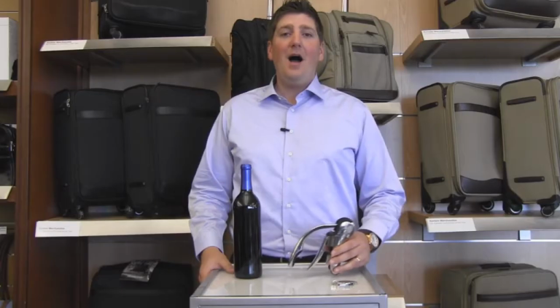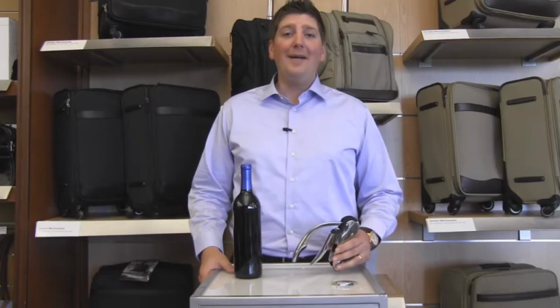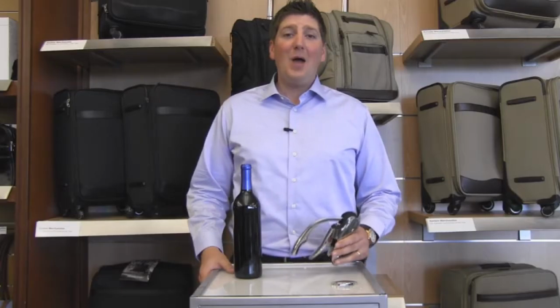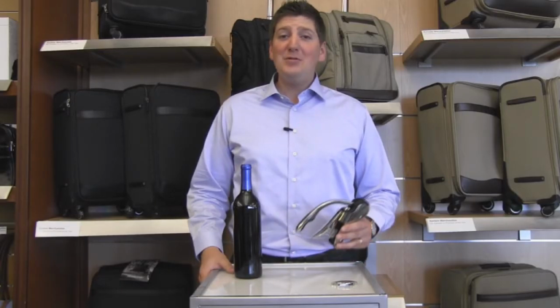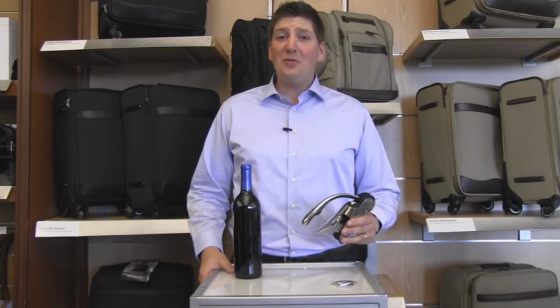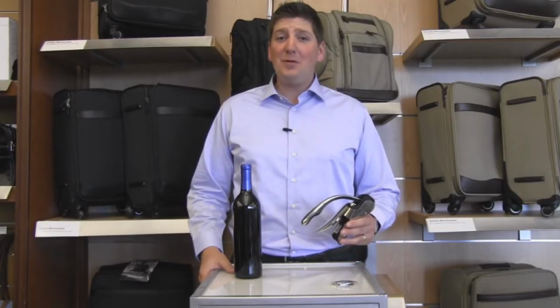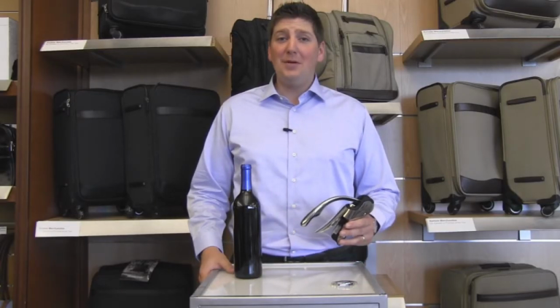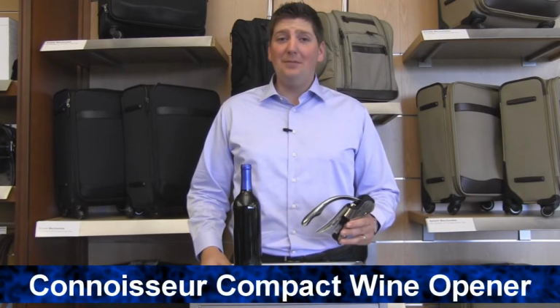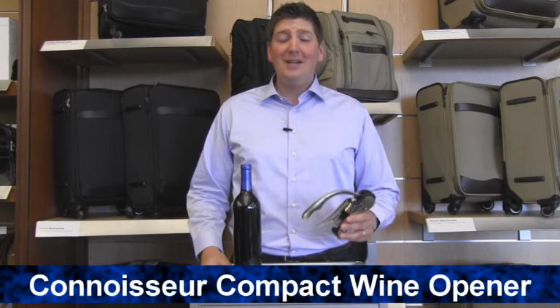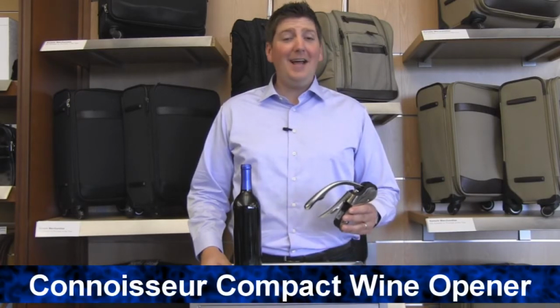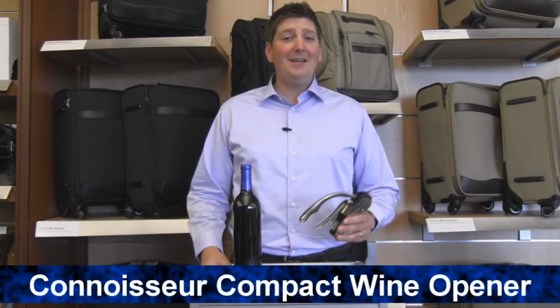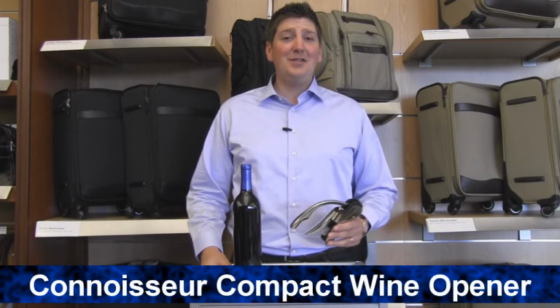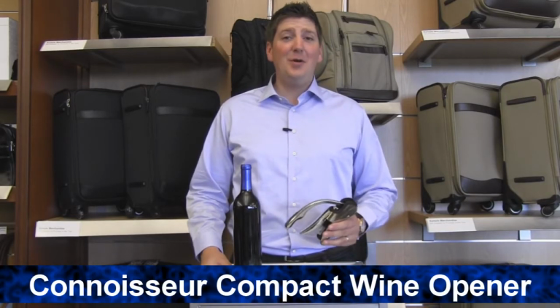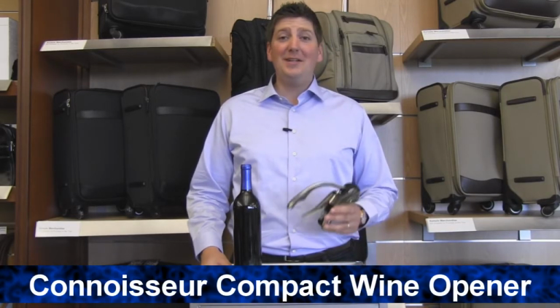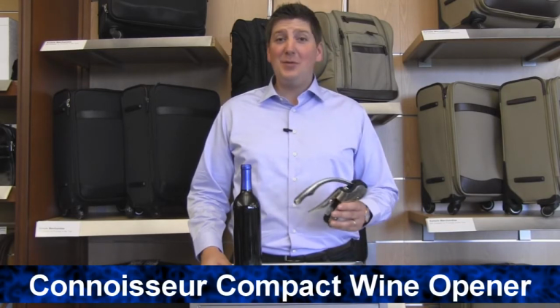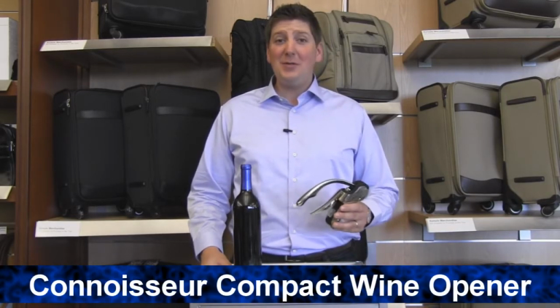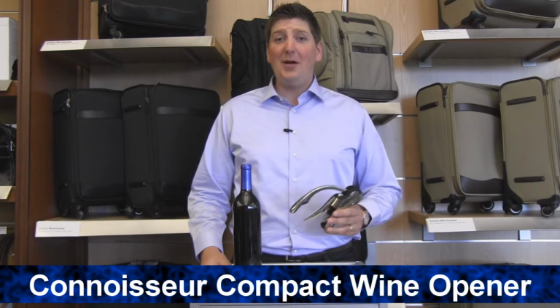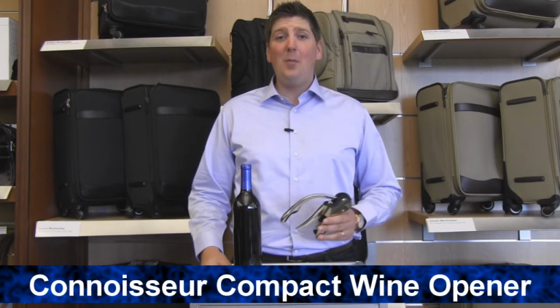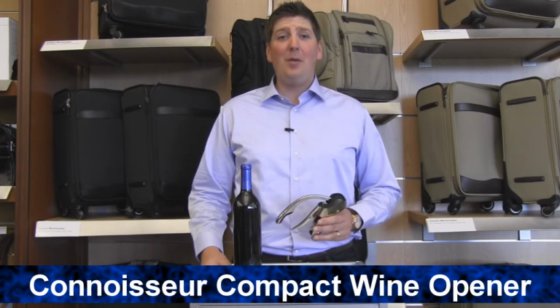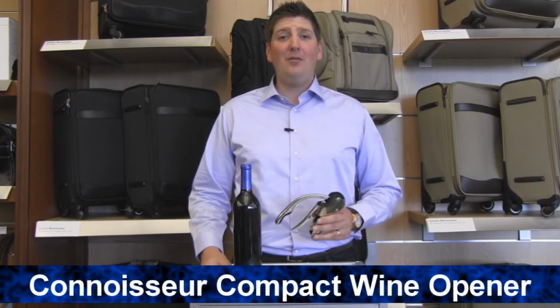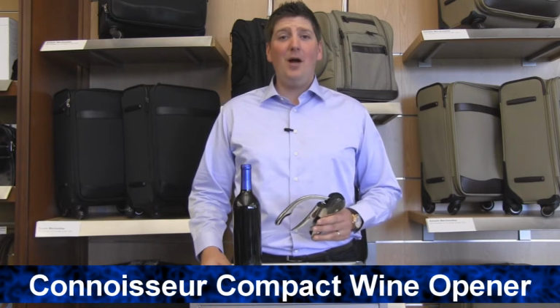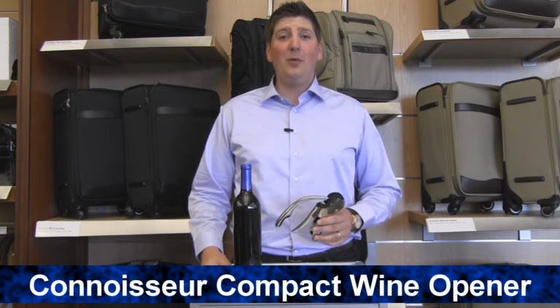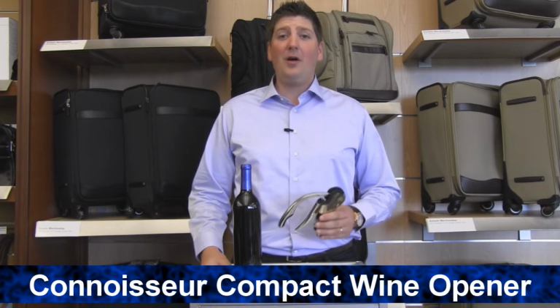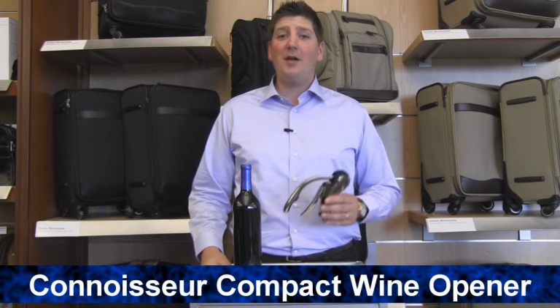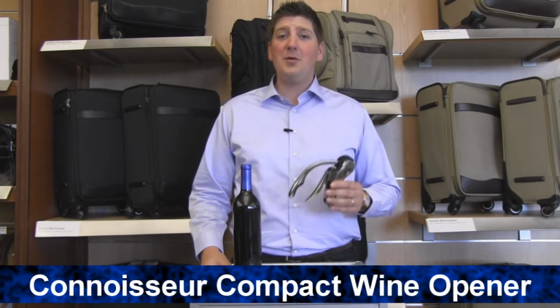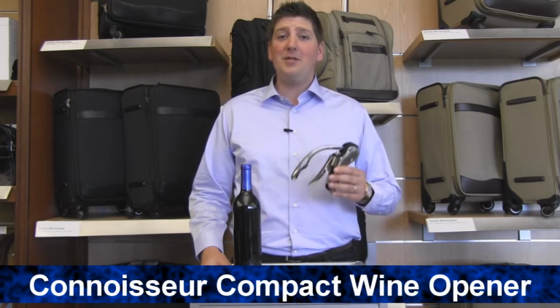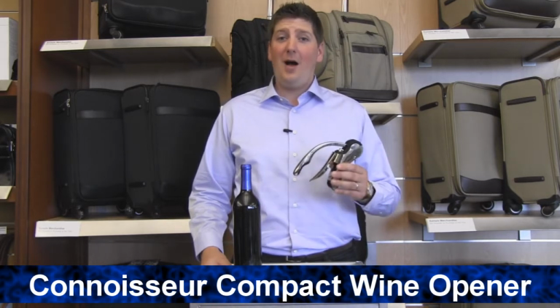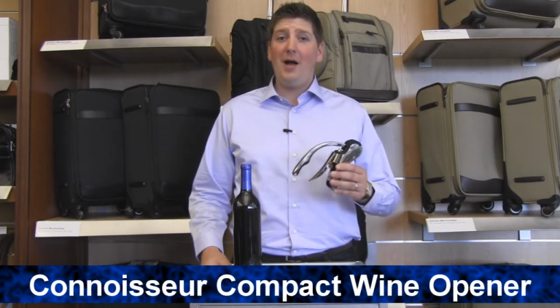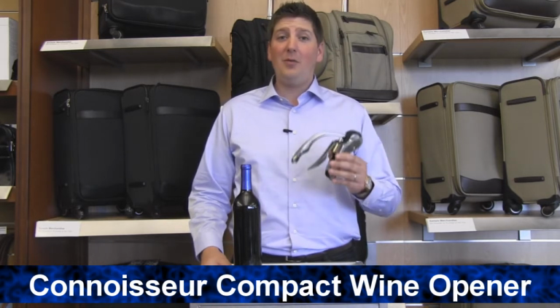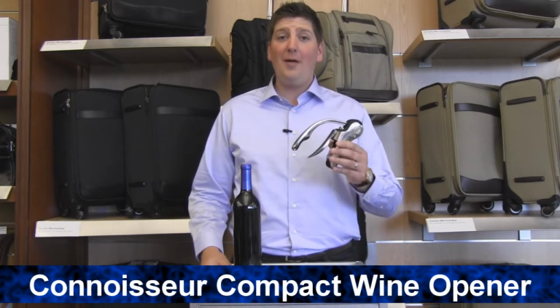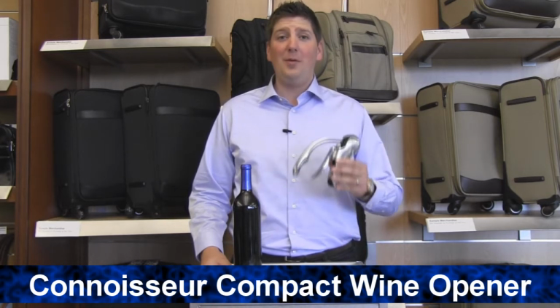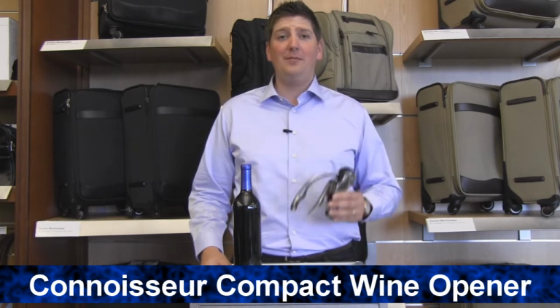Hi, I'm Joe from Brookstone. Today I'd like to show you an exquisite way to open a bottle of wine with our Connoisseurs Compact Wine Opener.